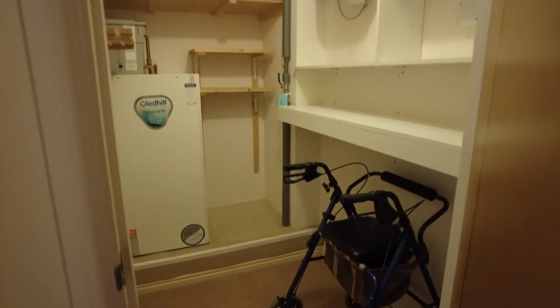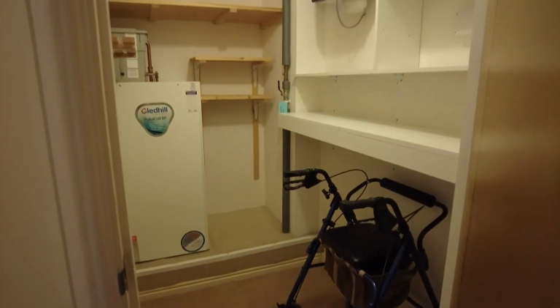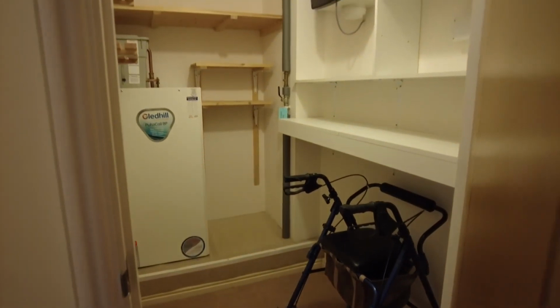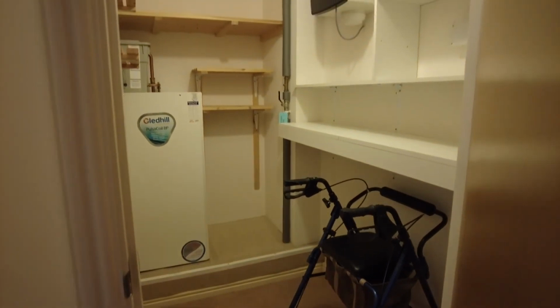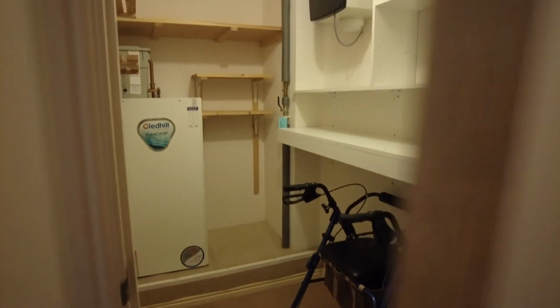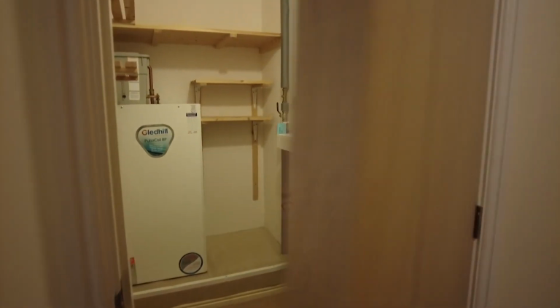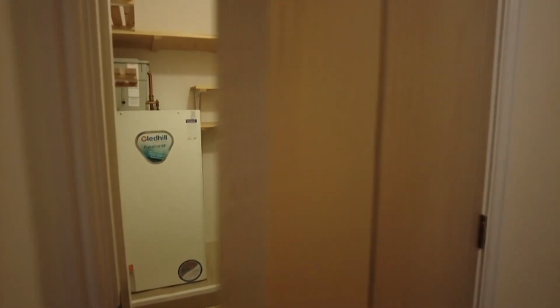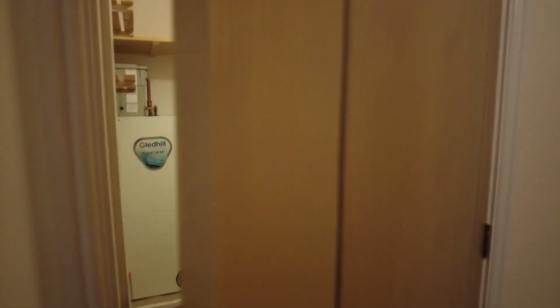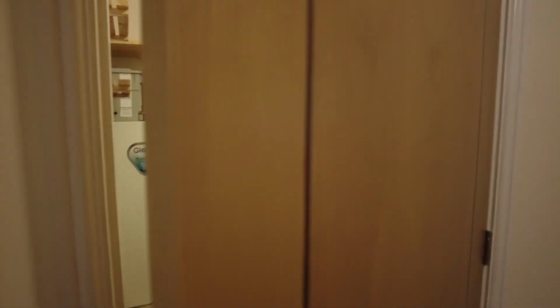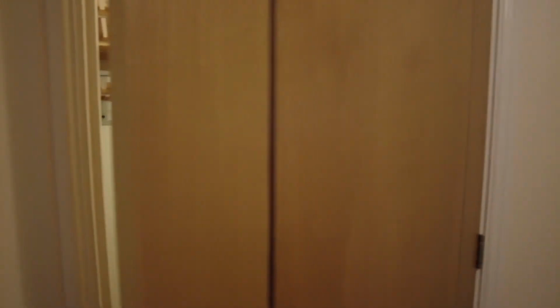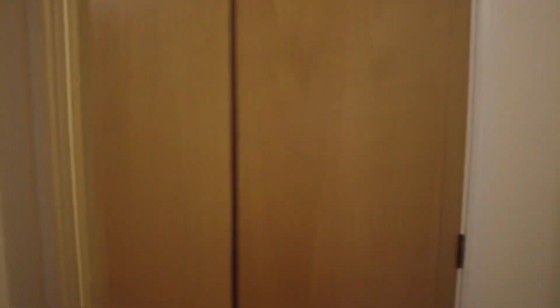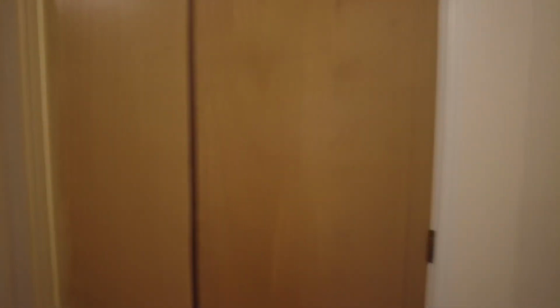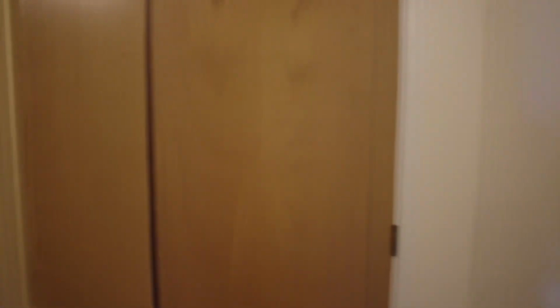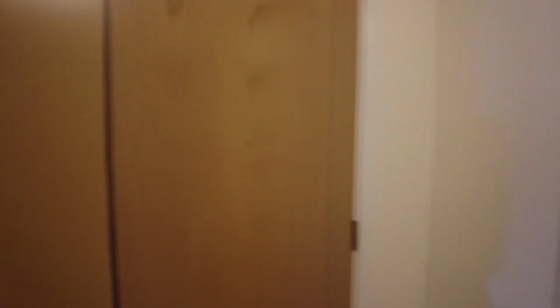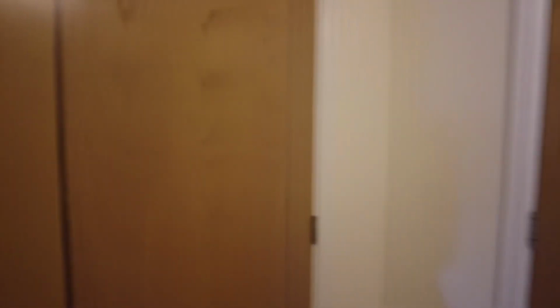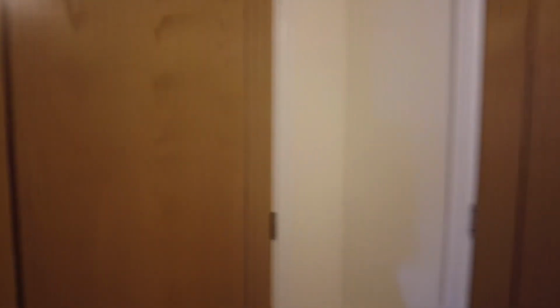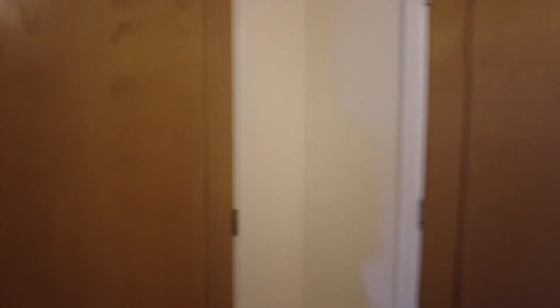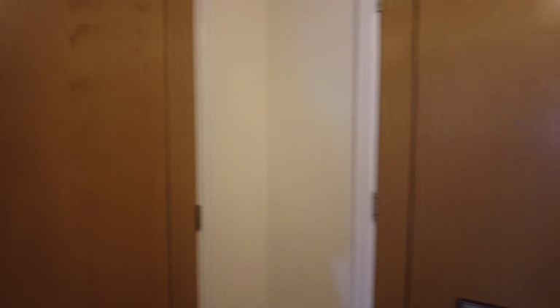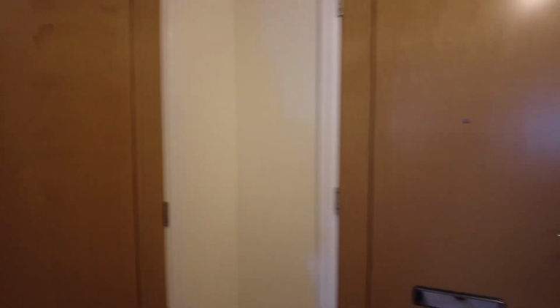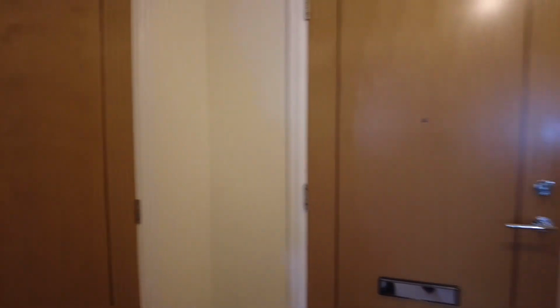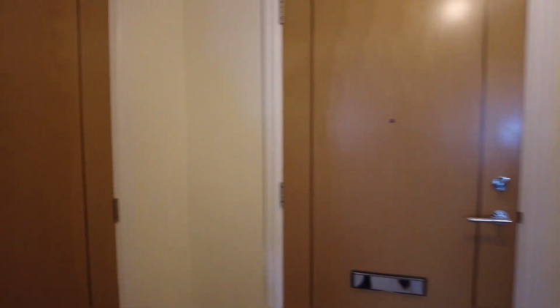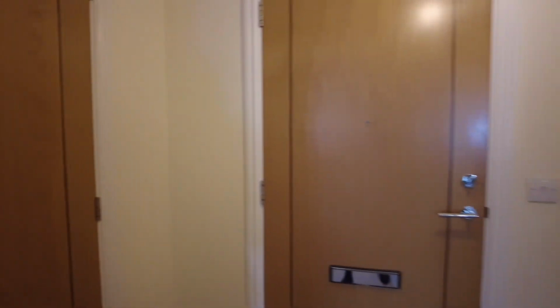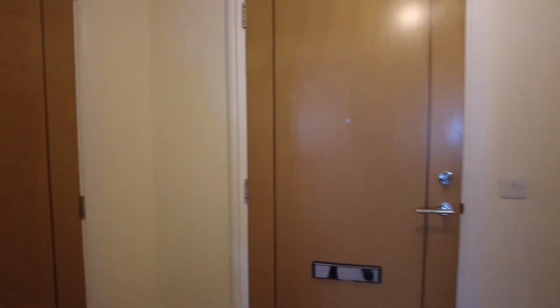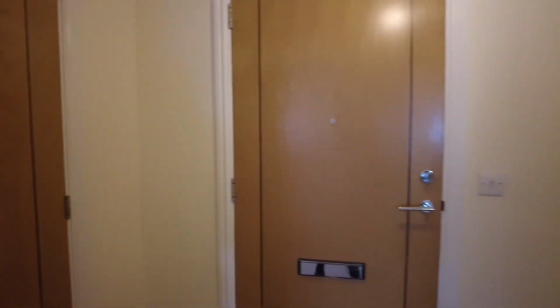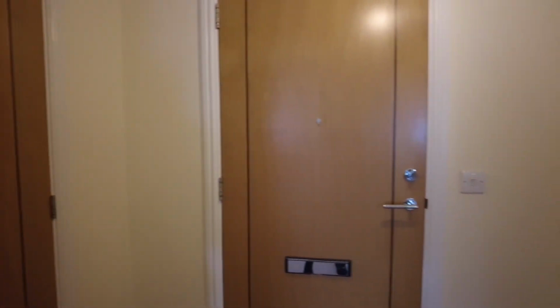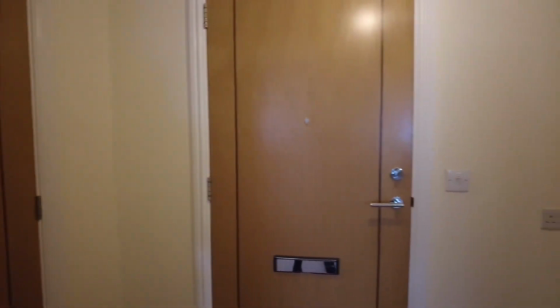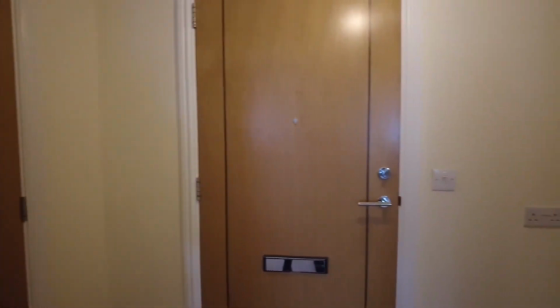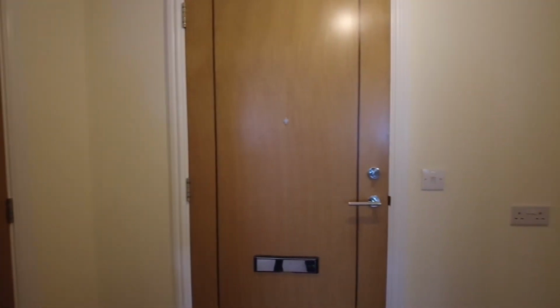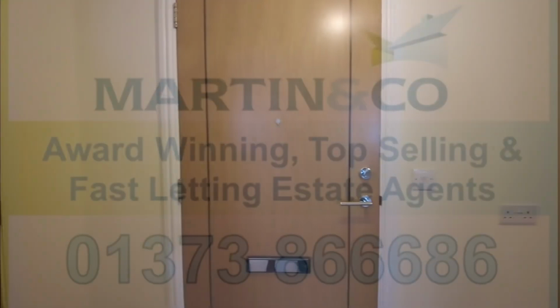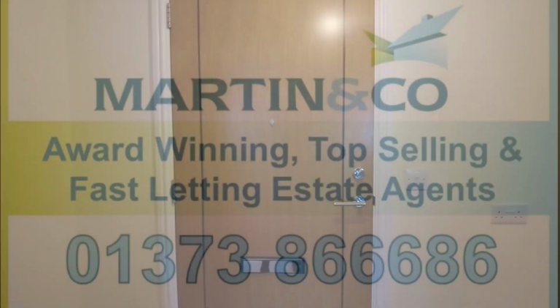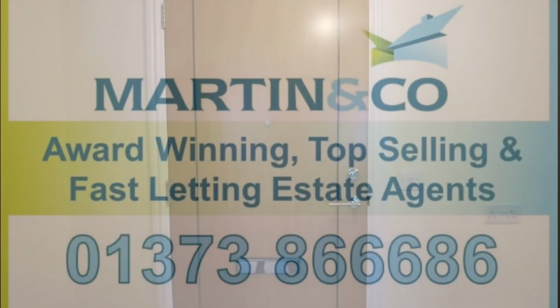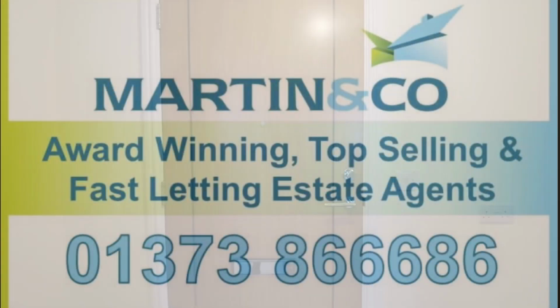I hope you've enjoyed looking around this fantastic apartment. For more information or to book a viewing, please call us today.